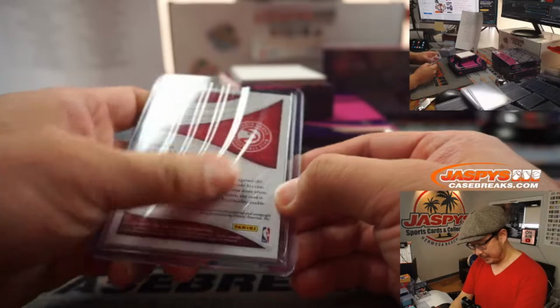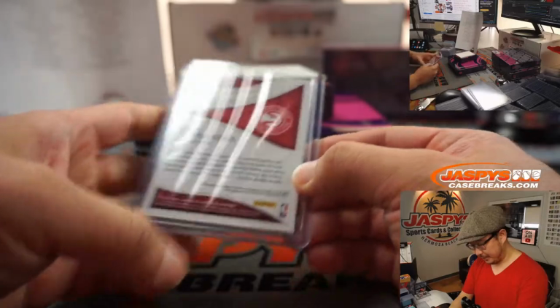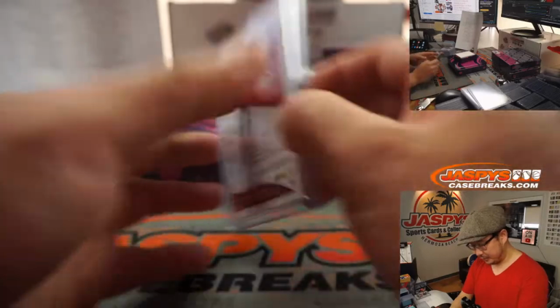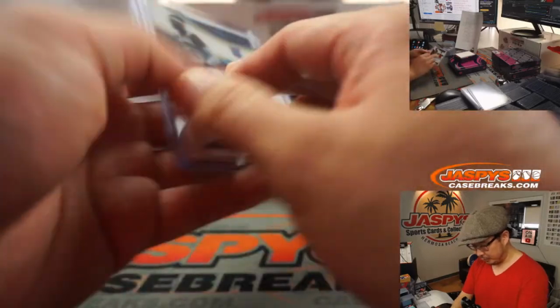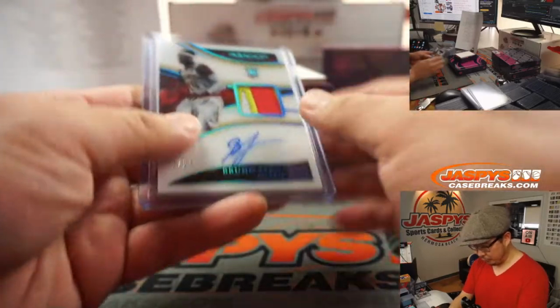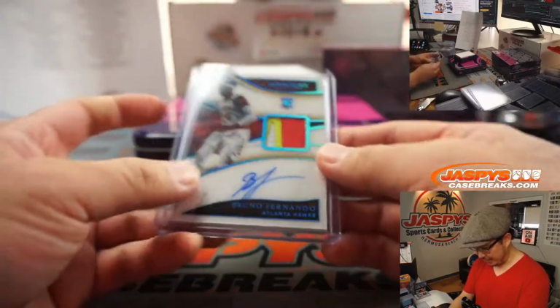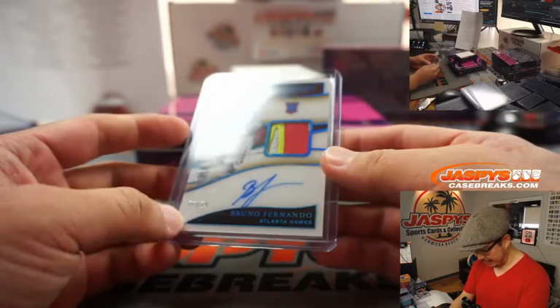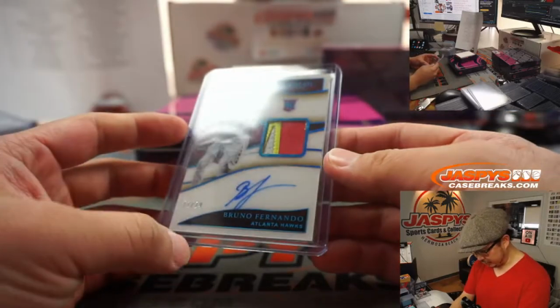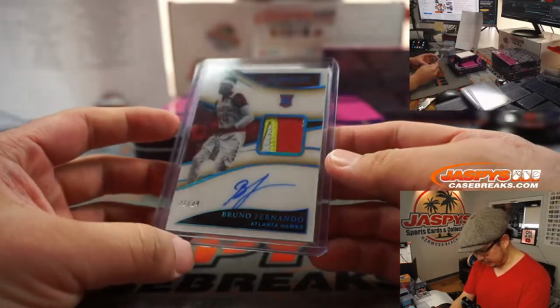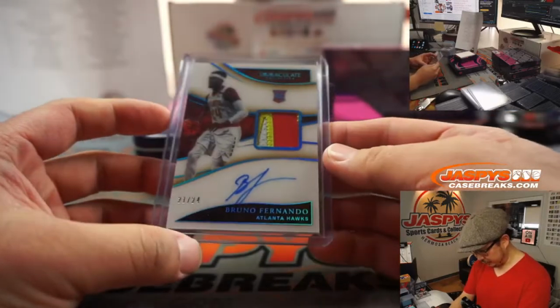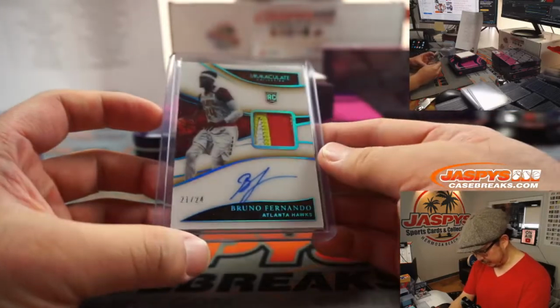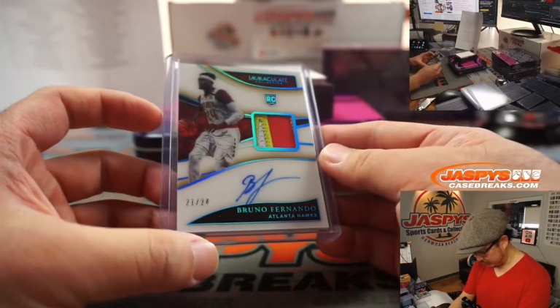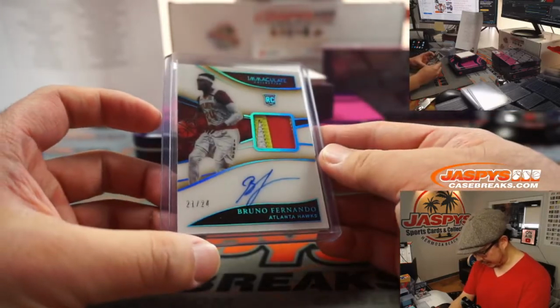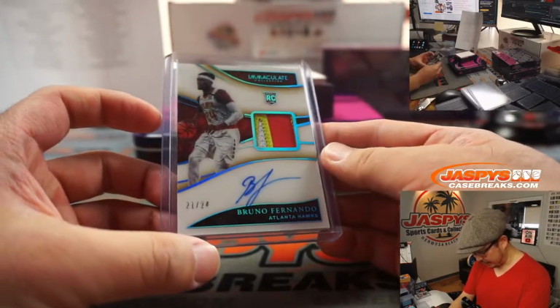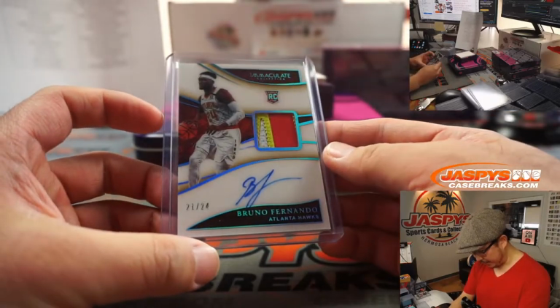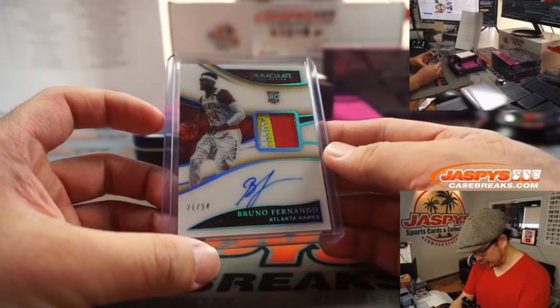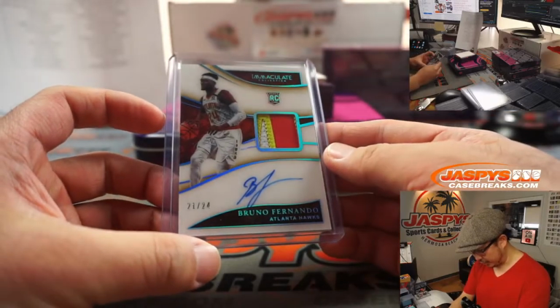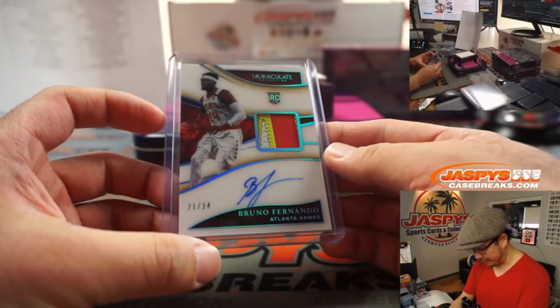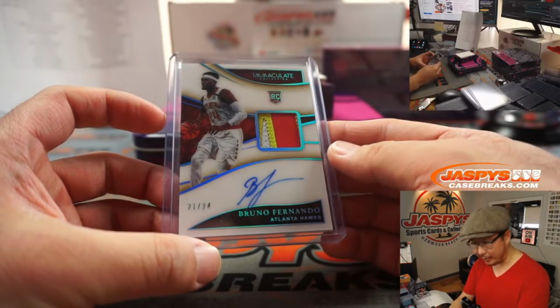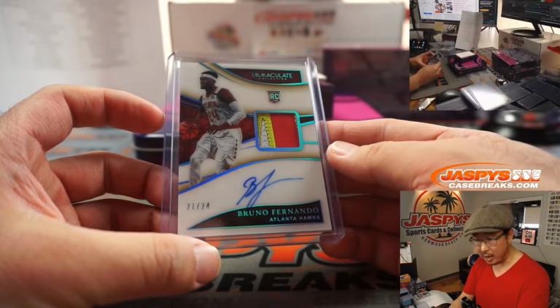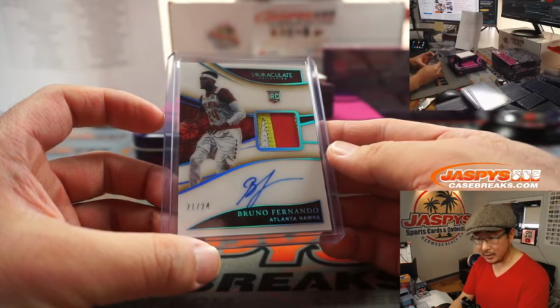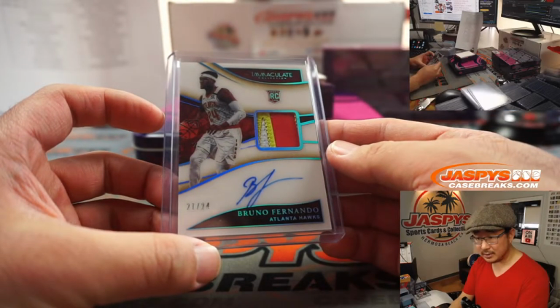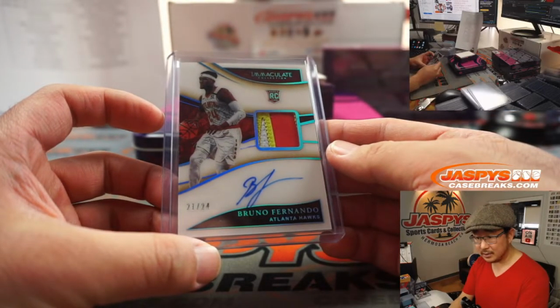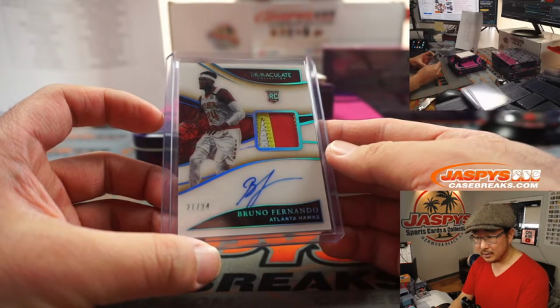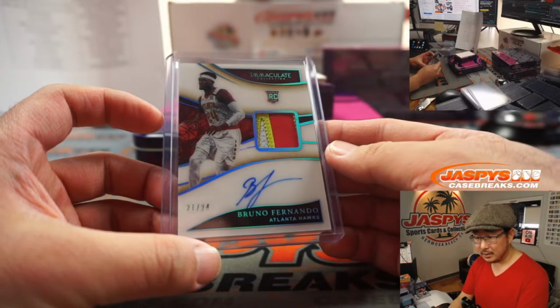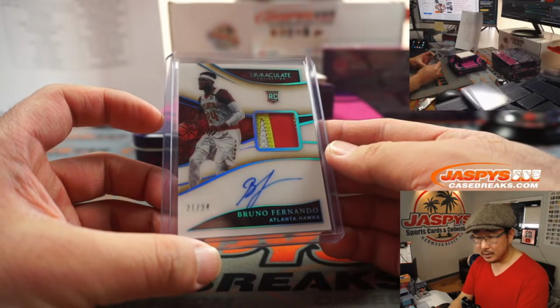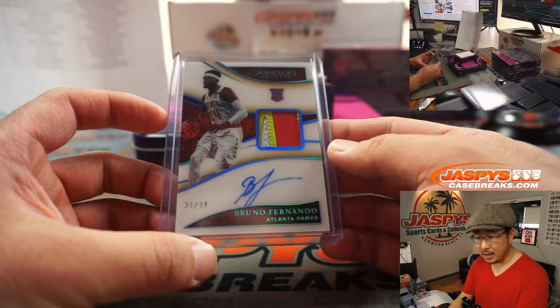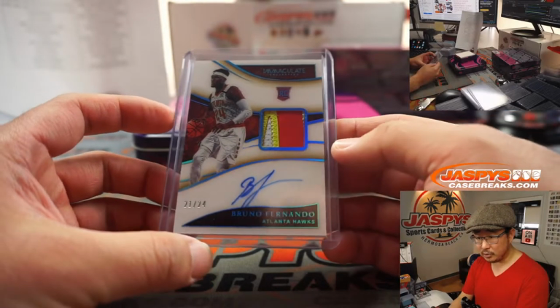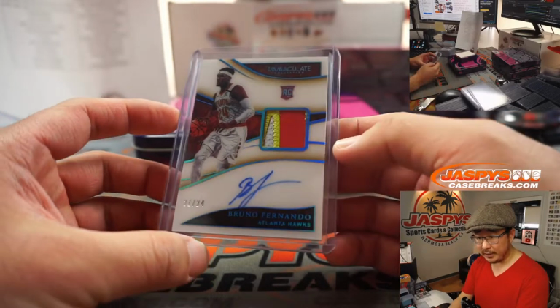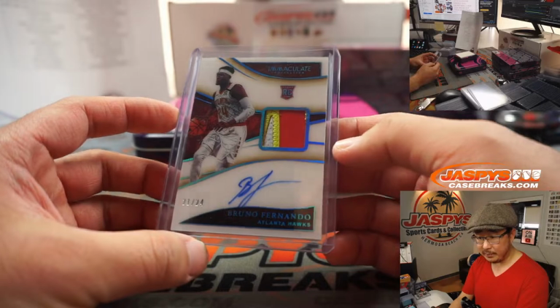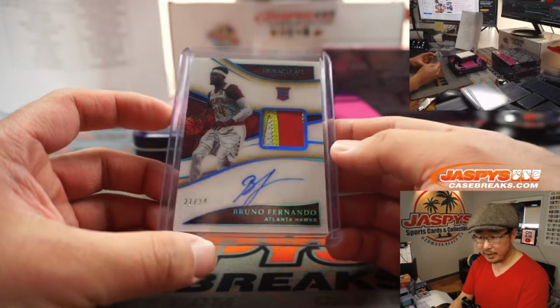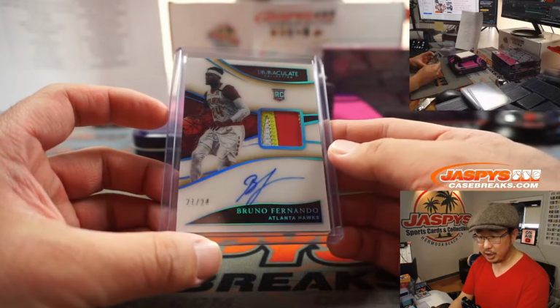There's Bruno Fernando — nice three-color patch and autograph for the Hawks. Hawks were picked up by Chung.